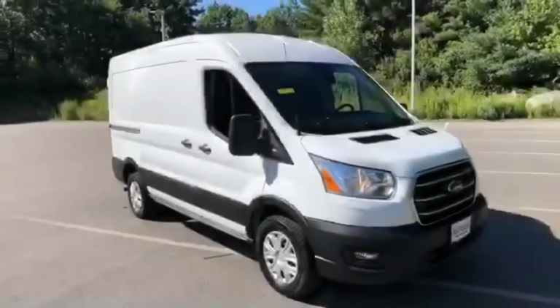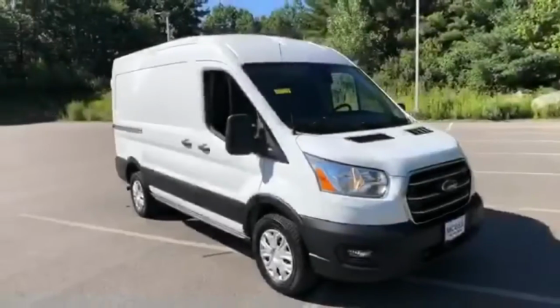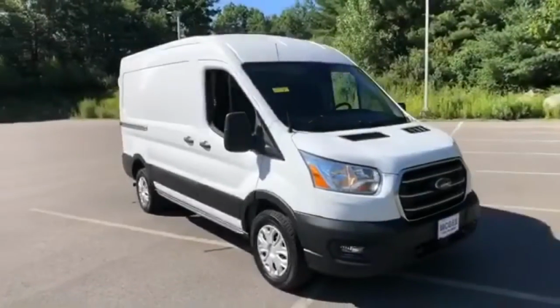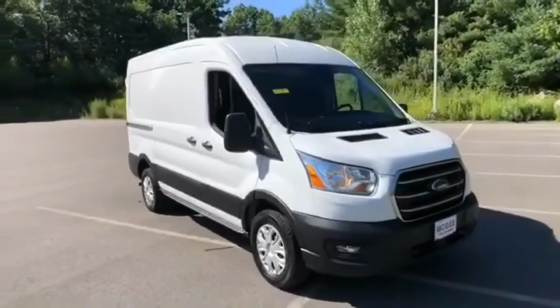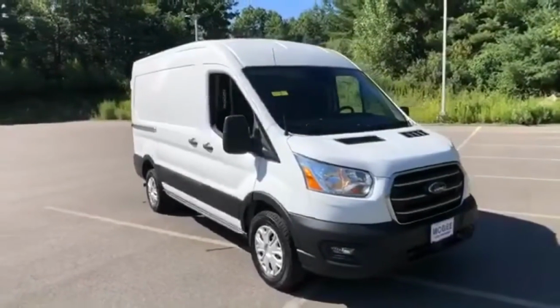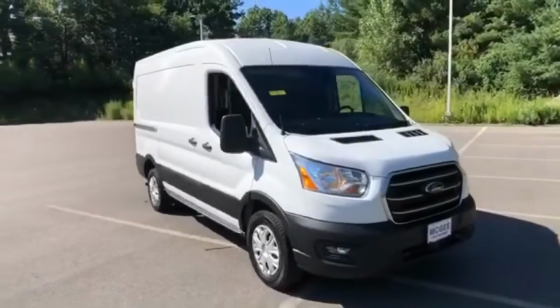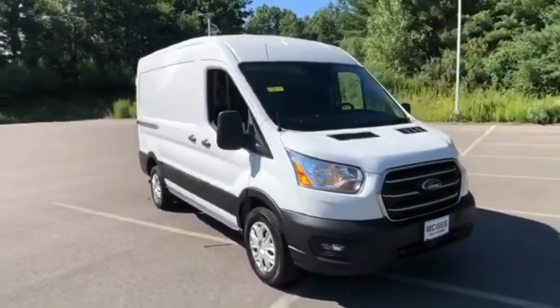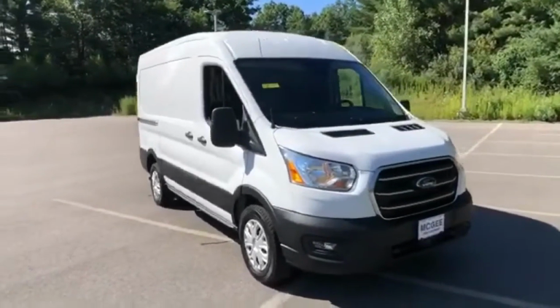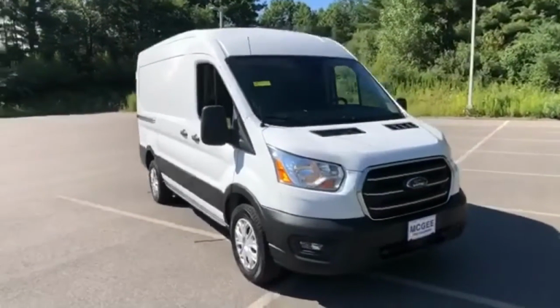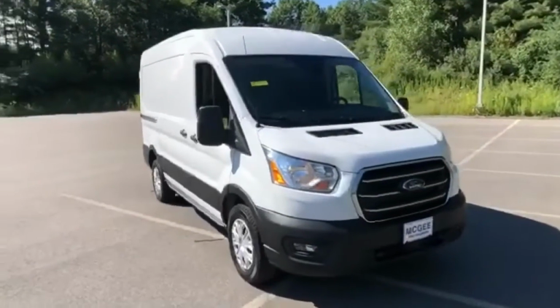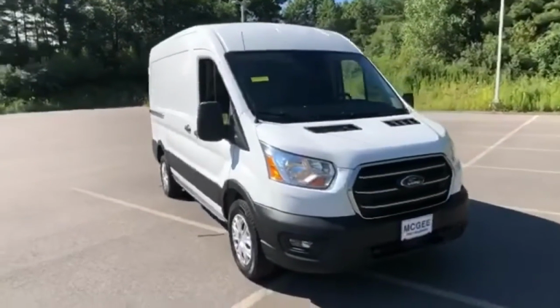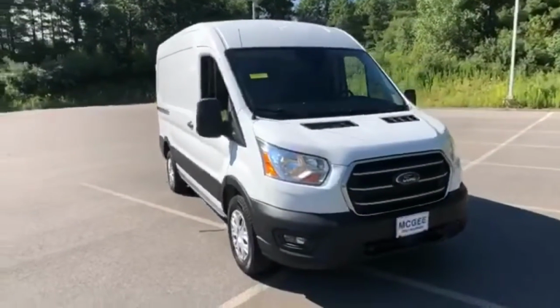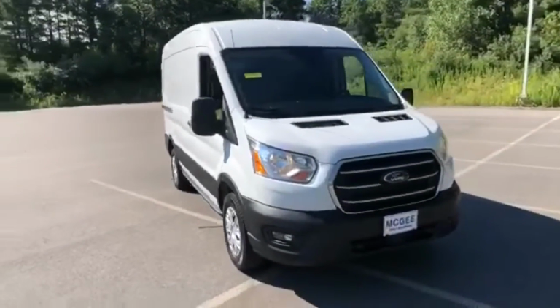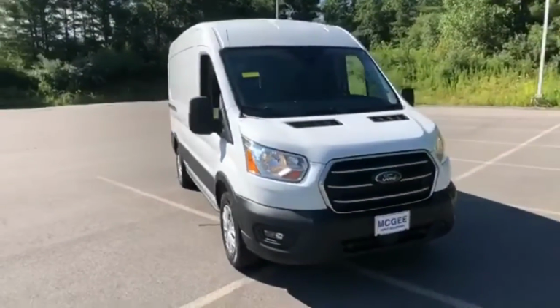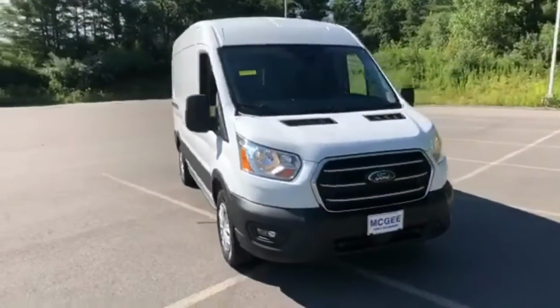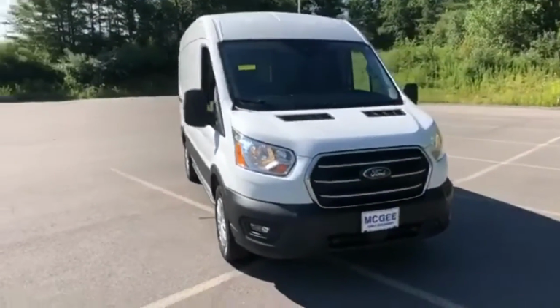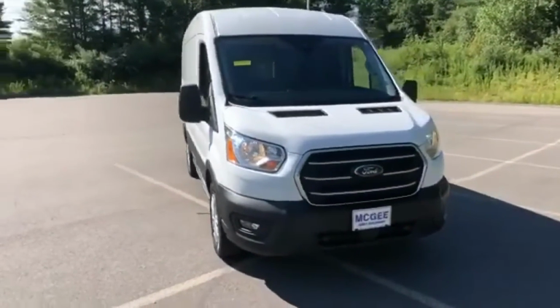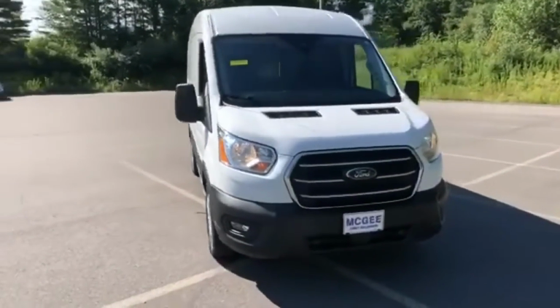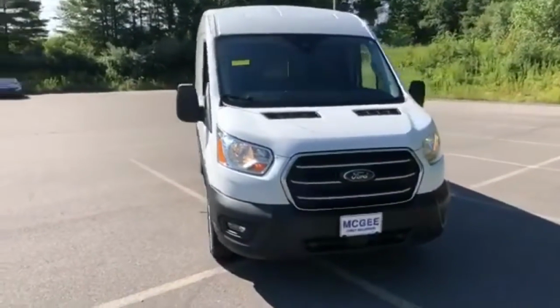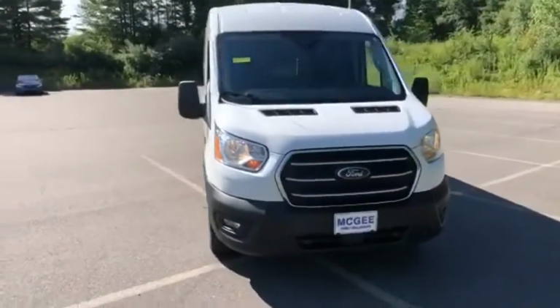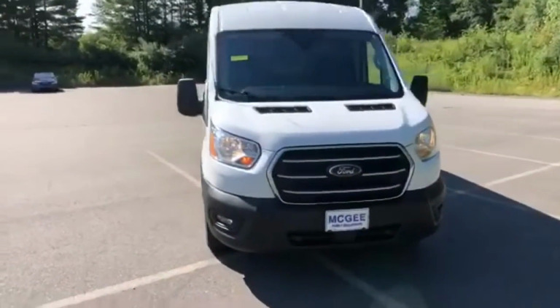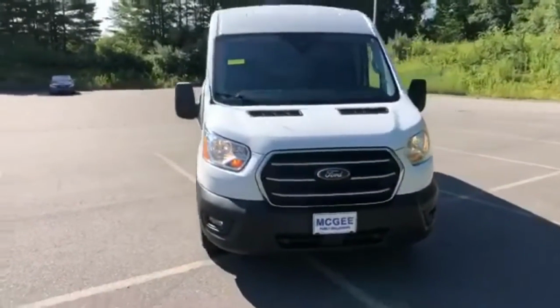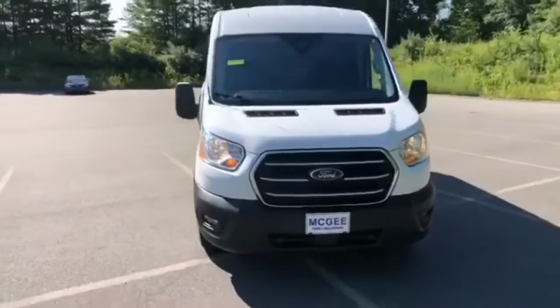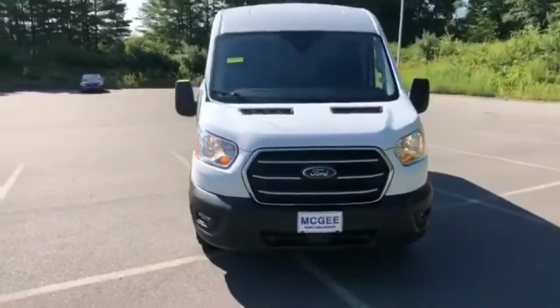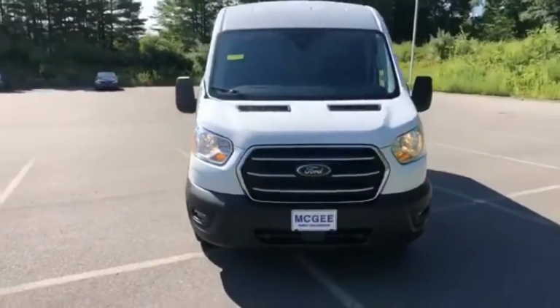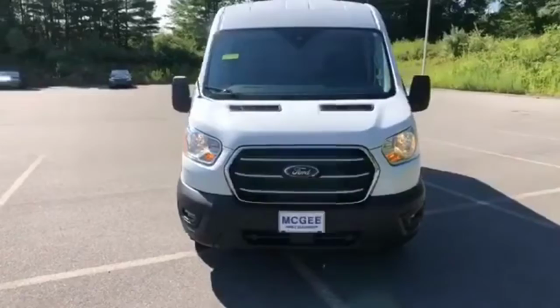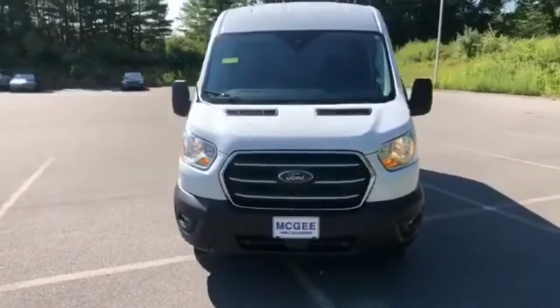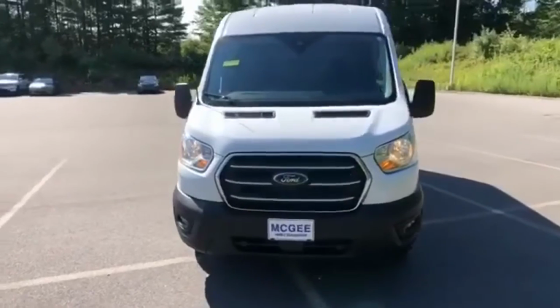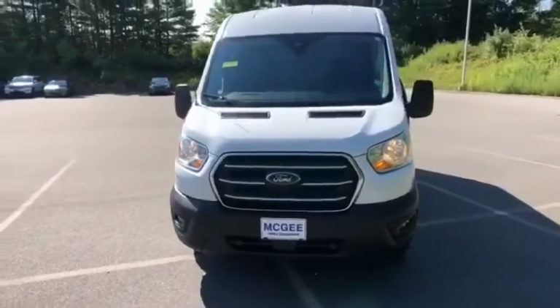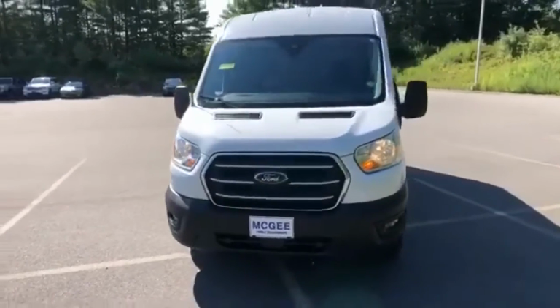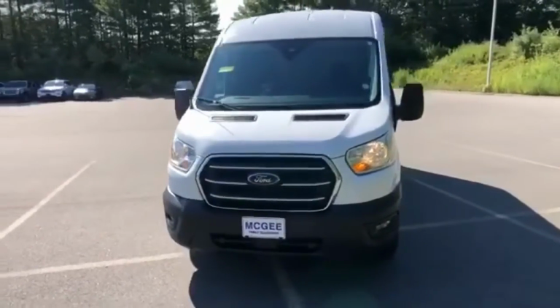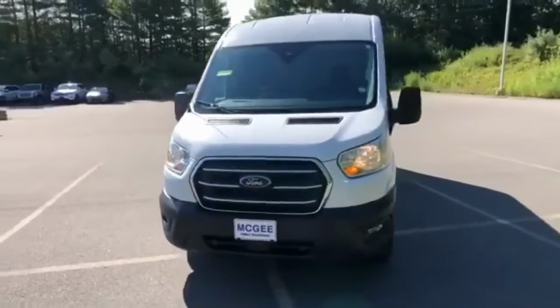It's a 2020 Ford Transit cargo van, built on tradition, built to last. Ford.